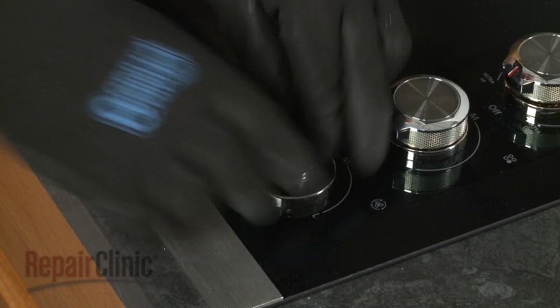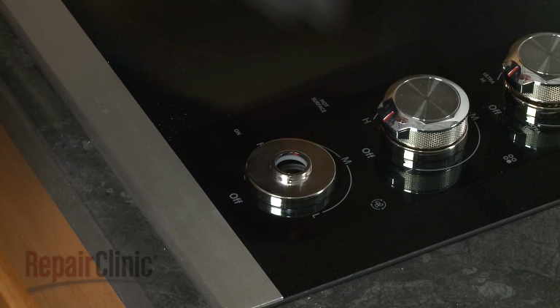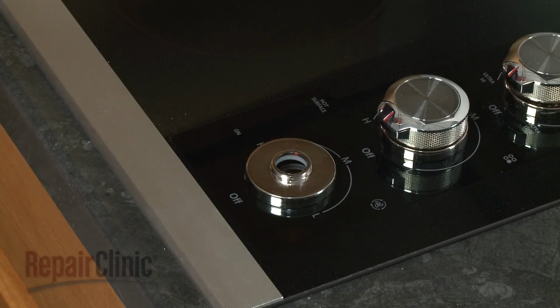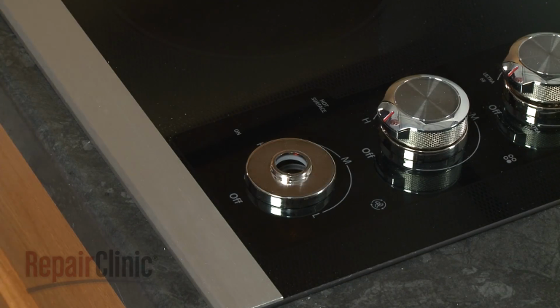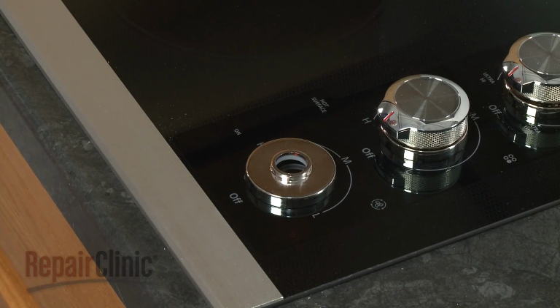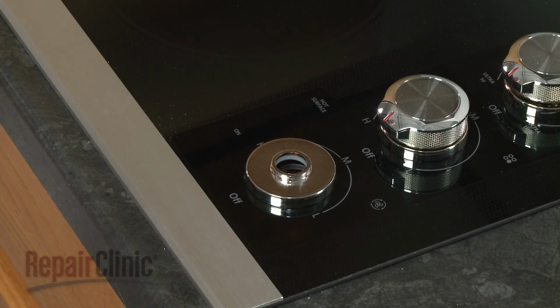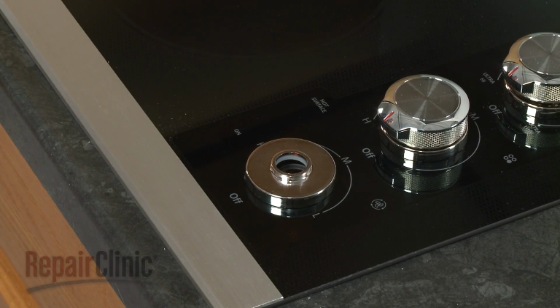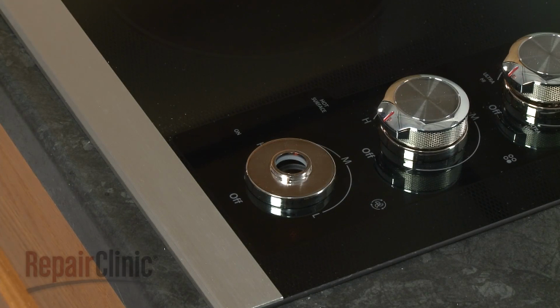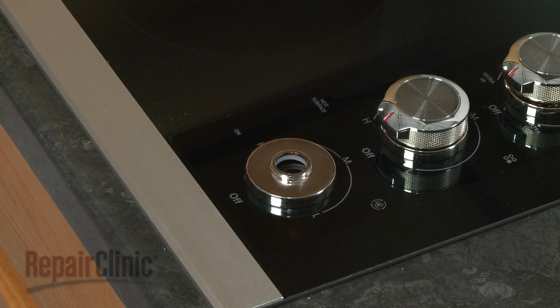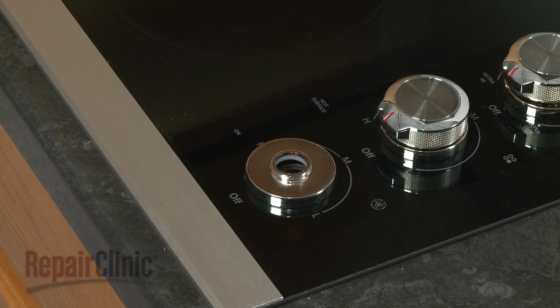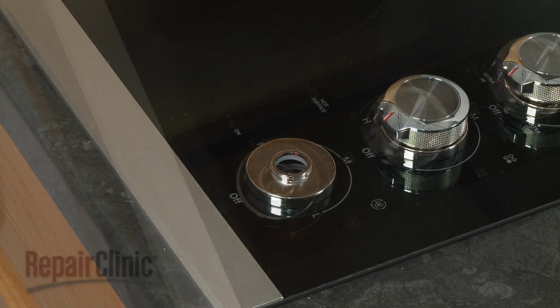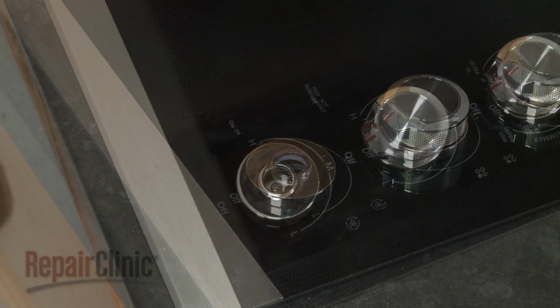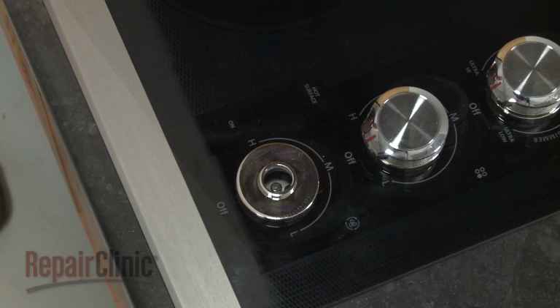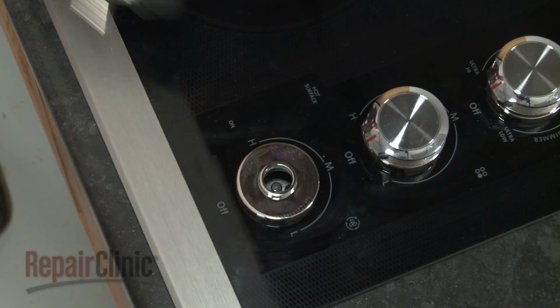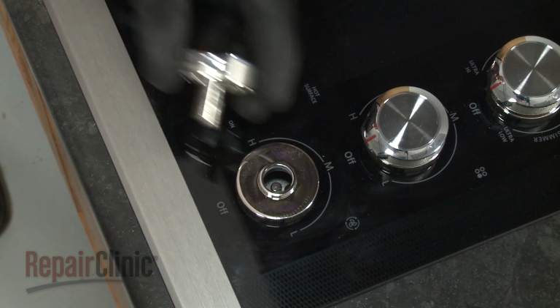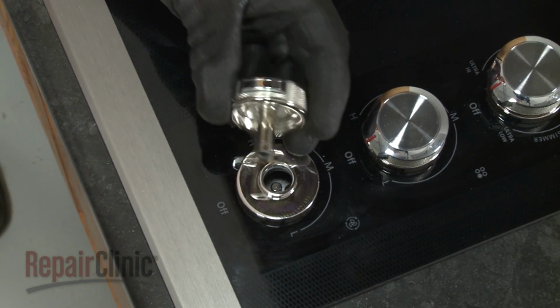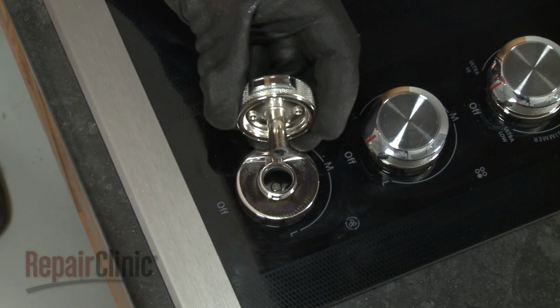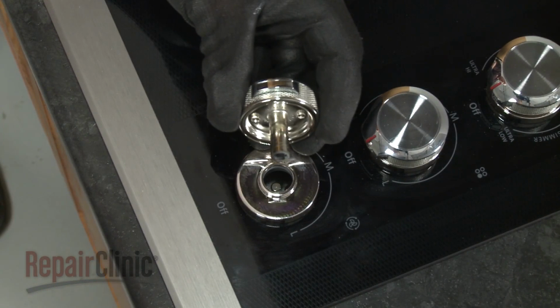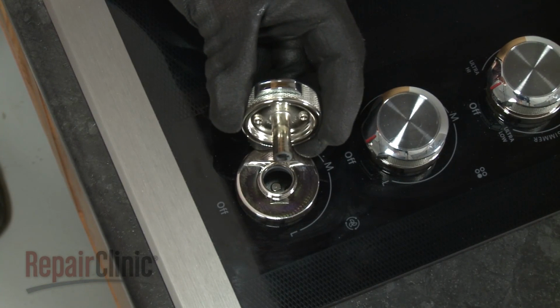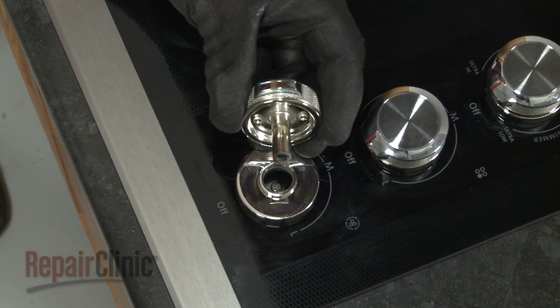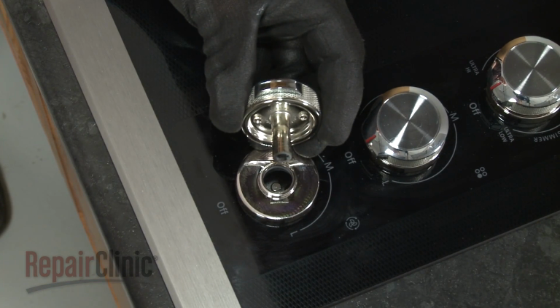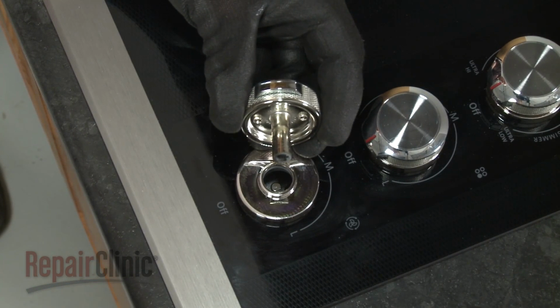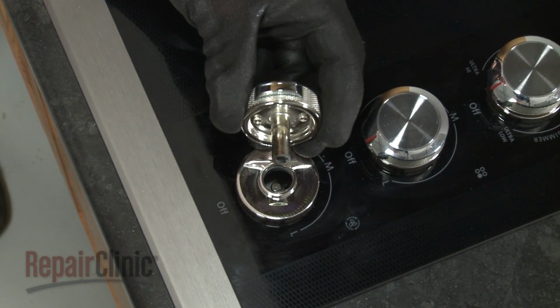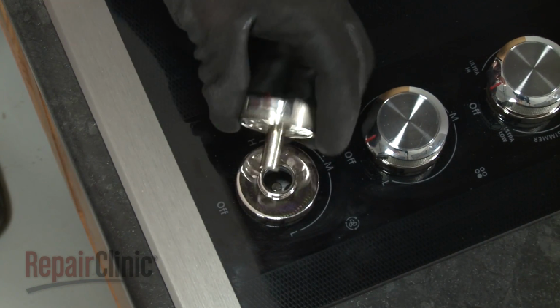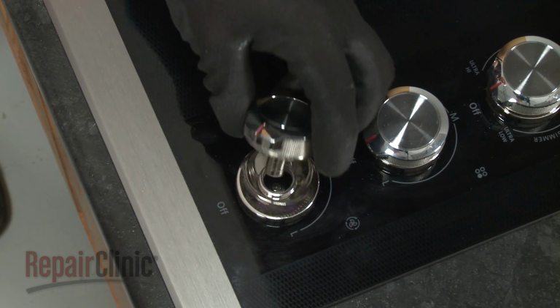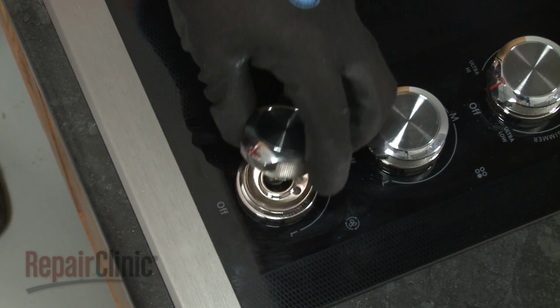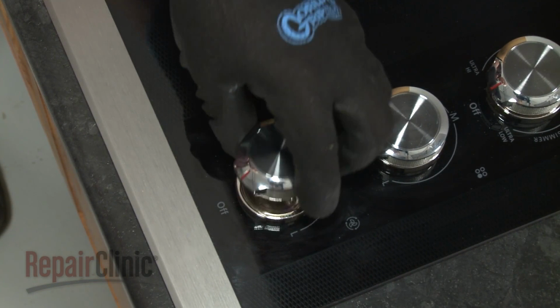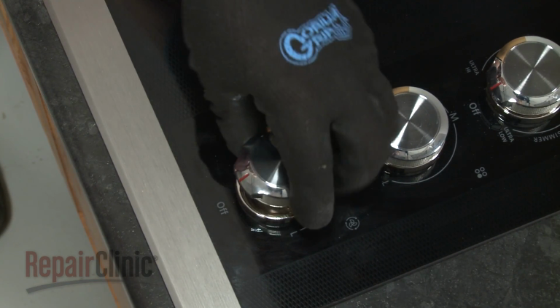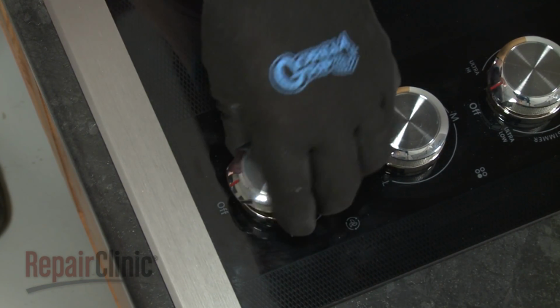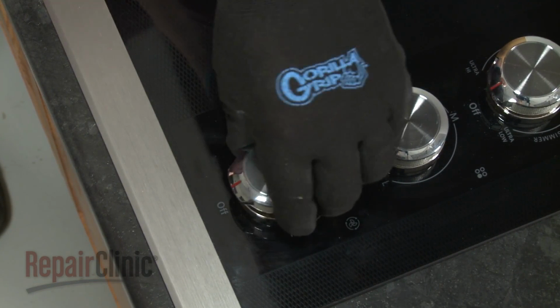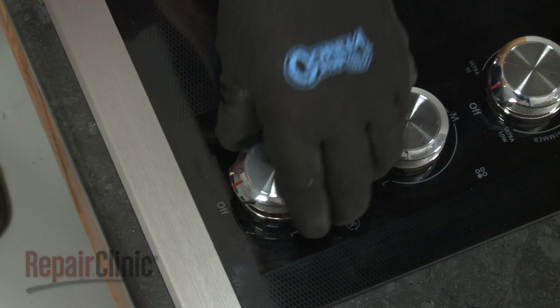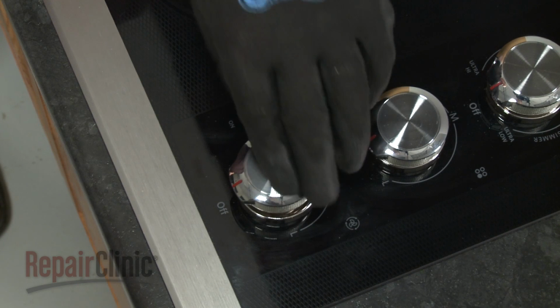With the new bezel in place, realign the control knob on the switch stem and push it into place.